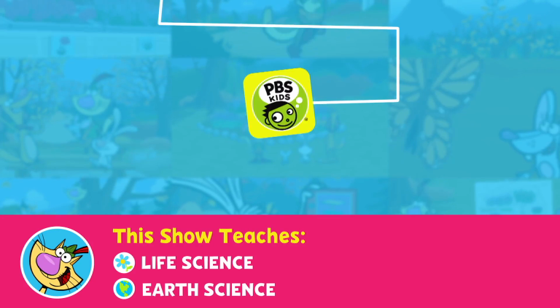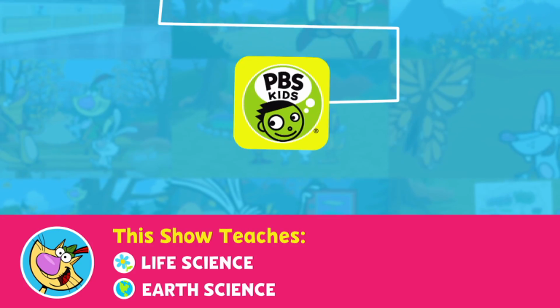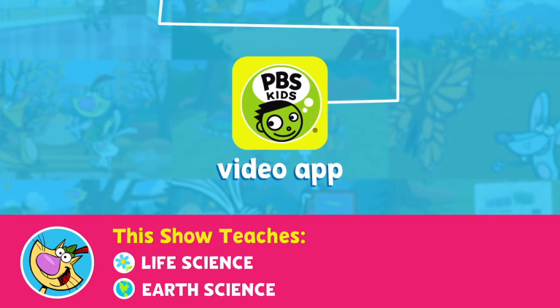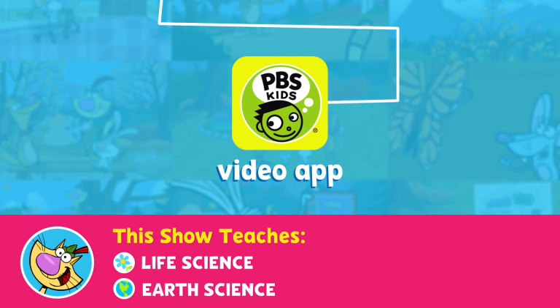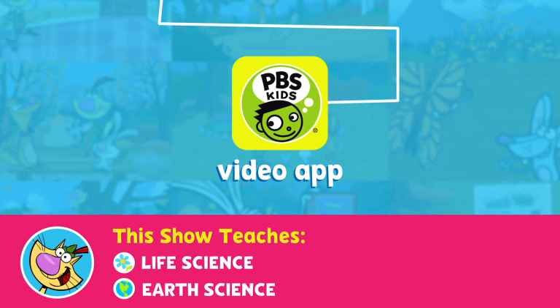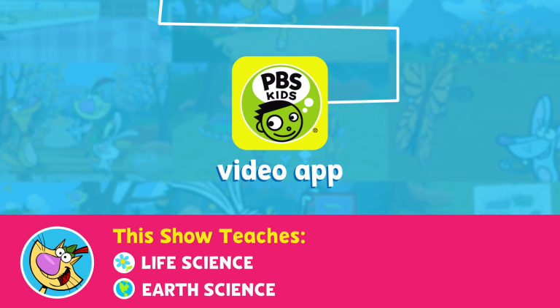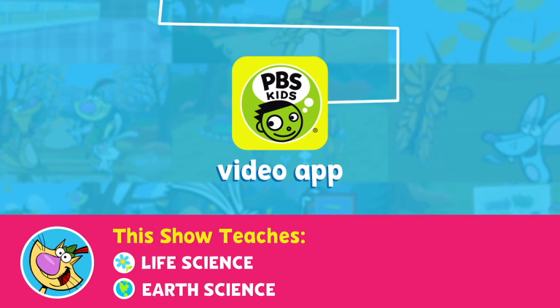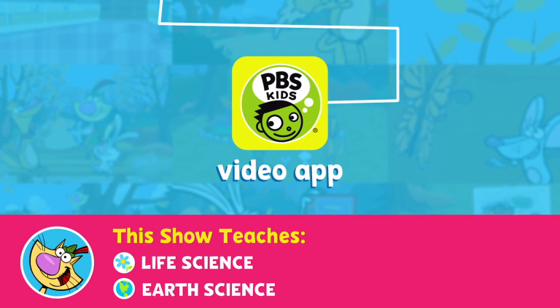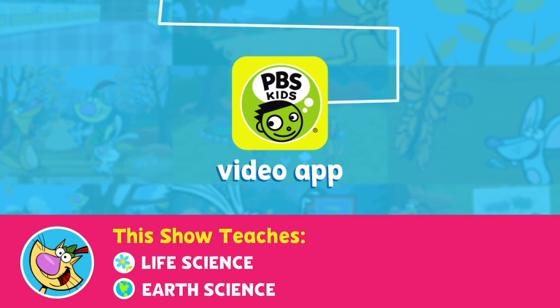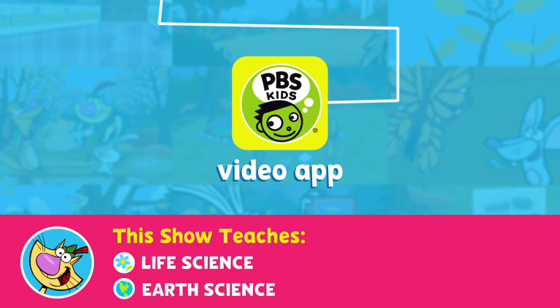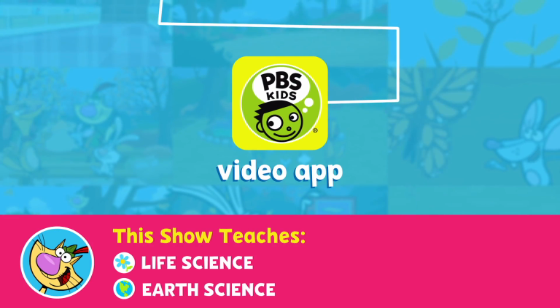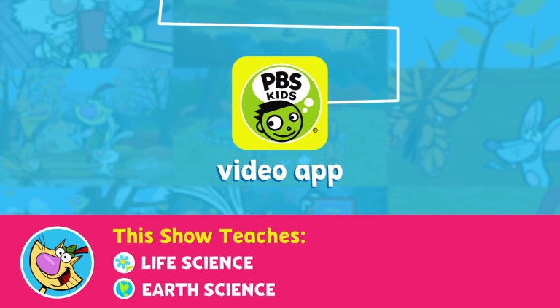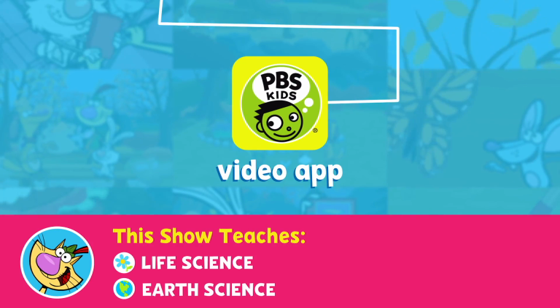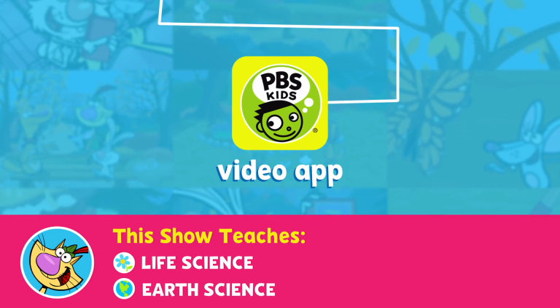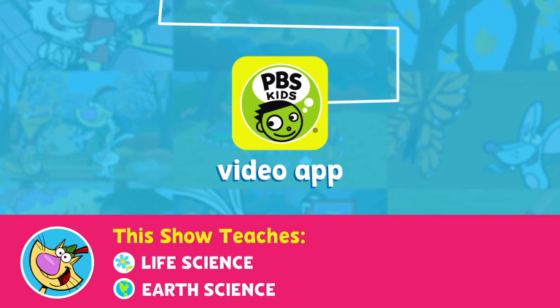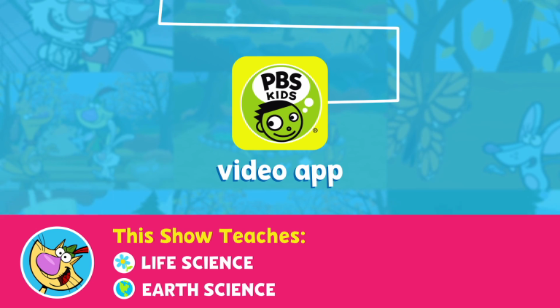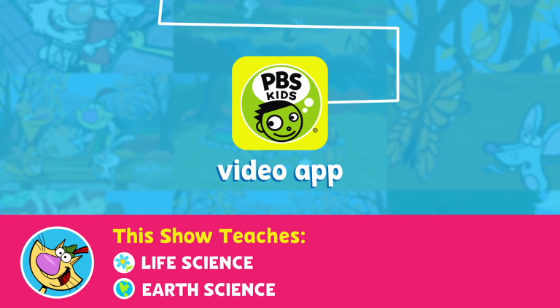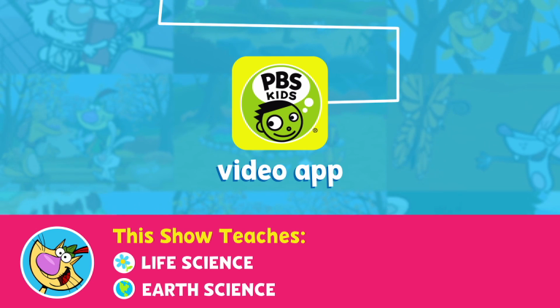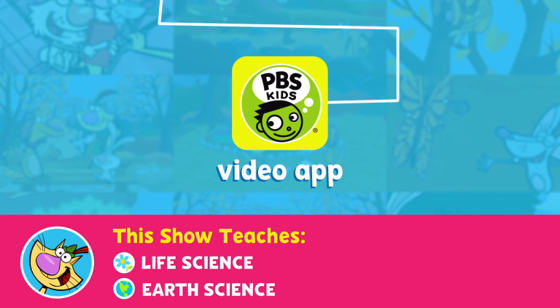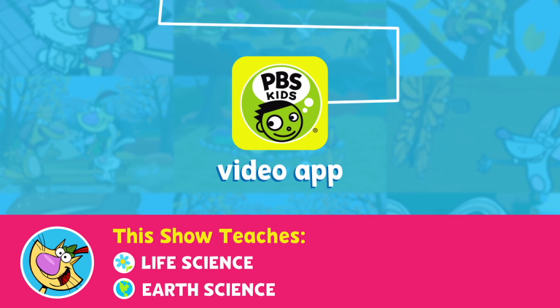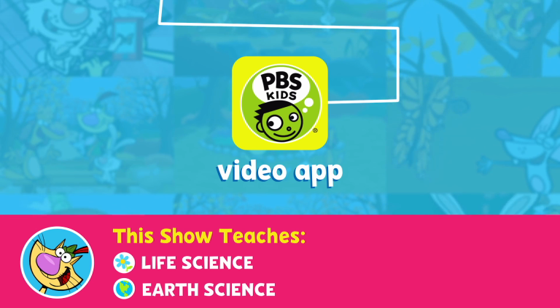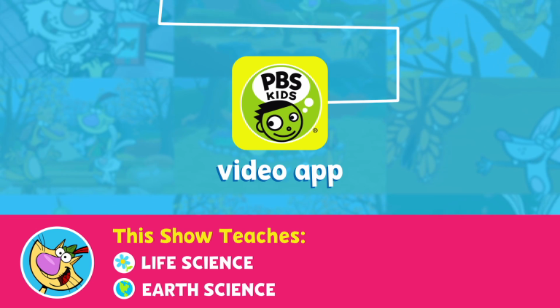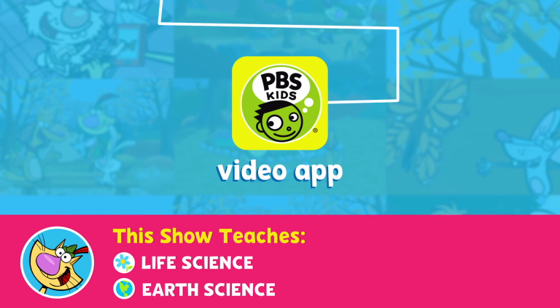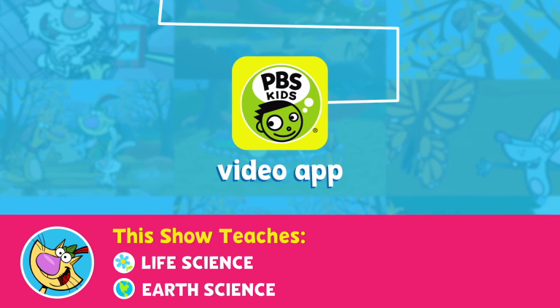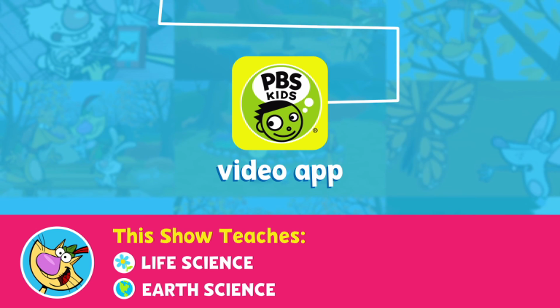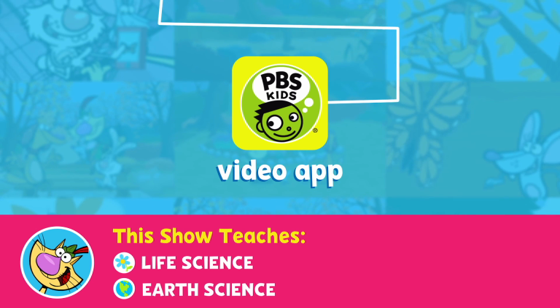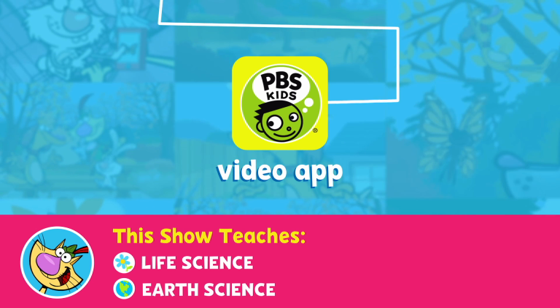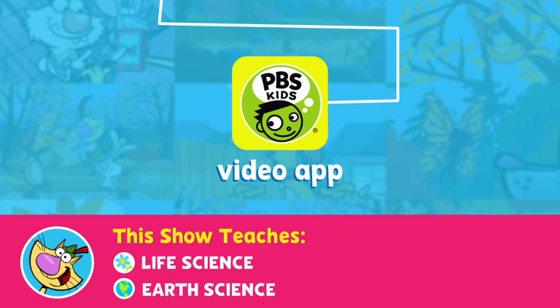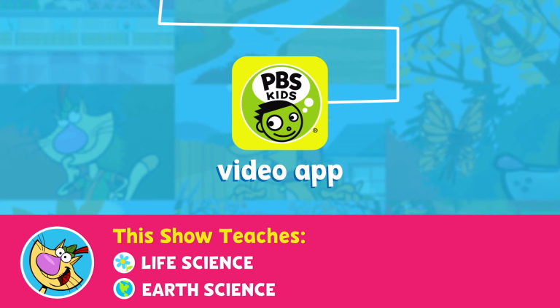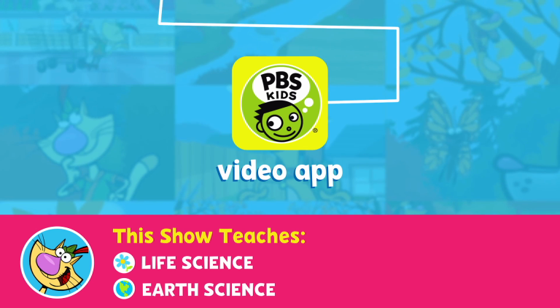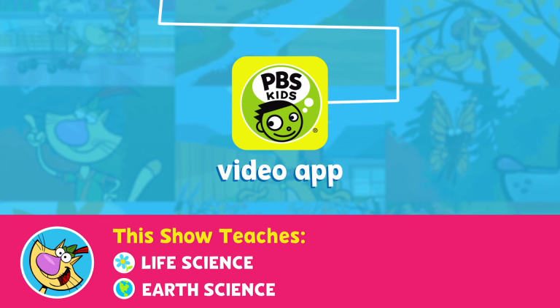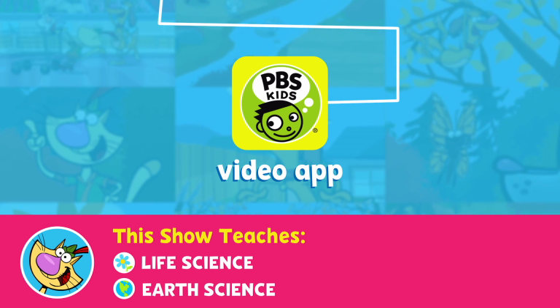Watch Nature Cat weekdays on your PBS Kids station, or anytime on the PBS Kids video app.